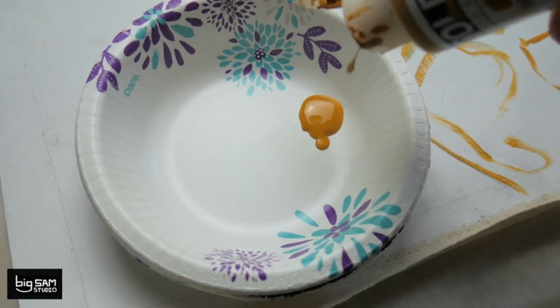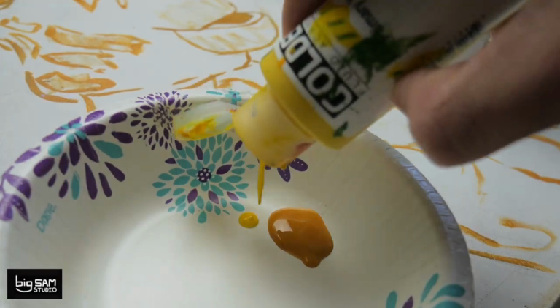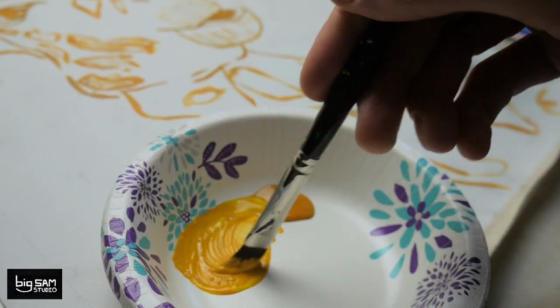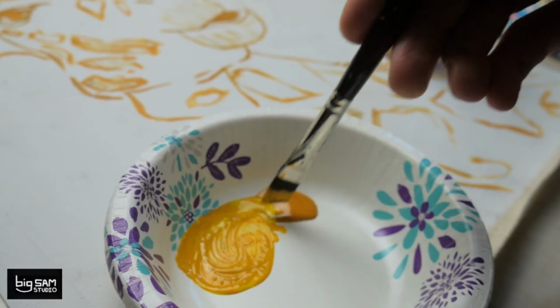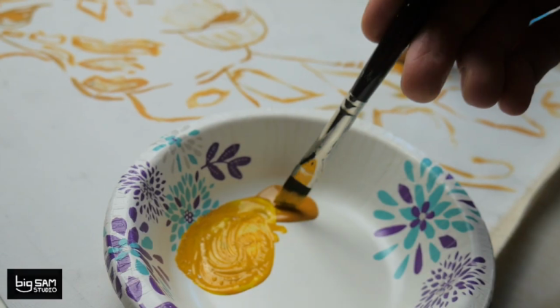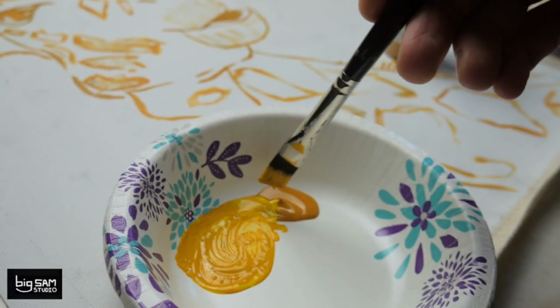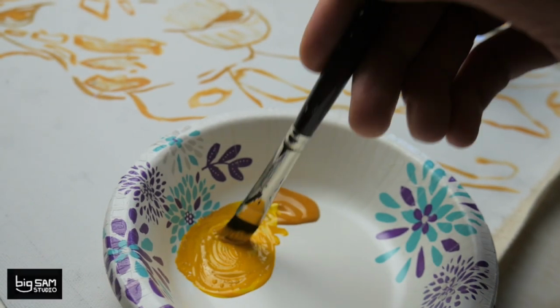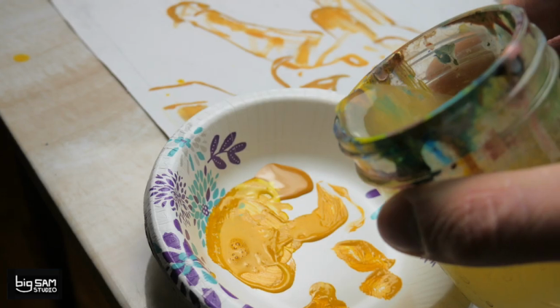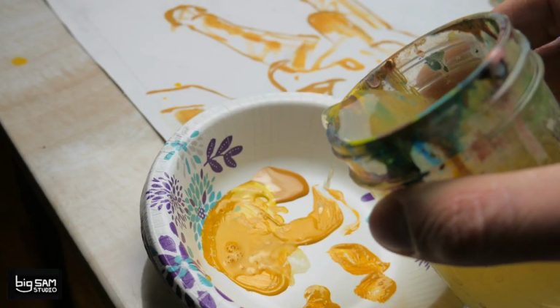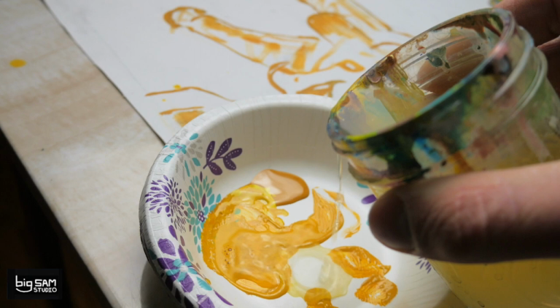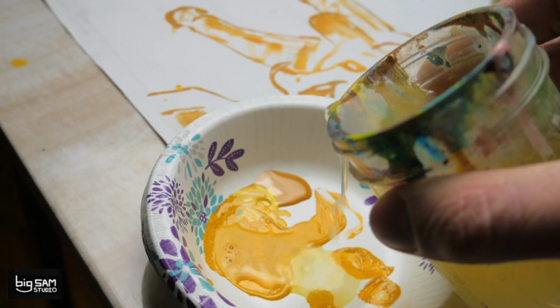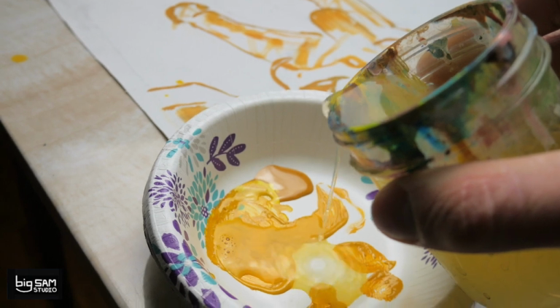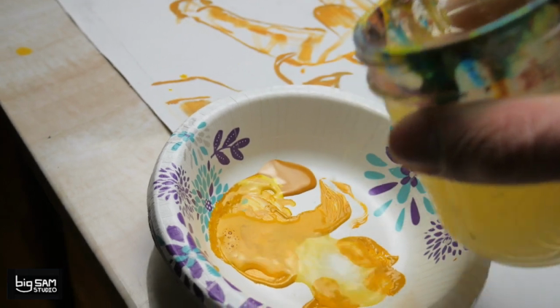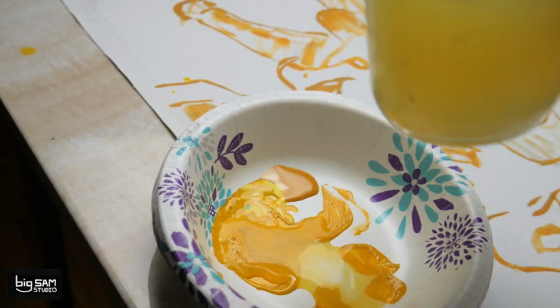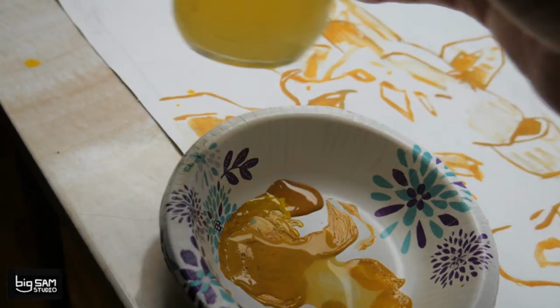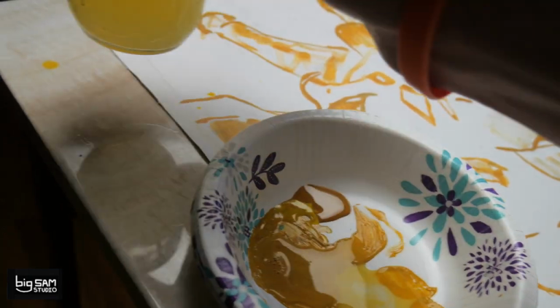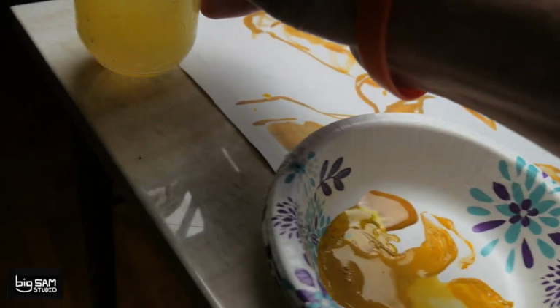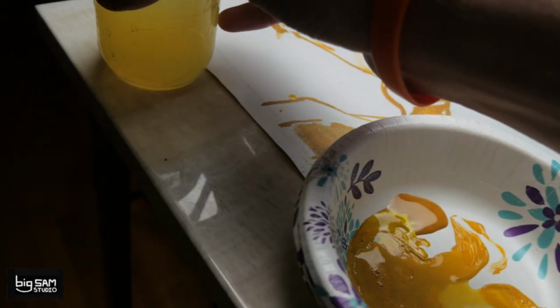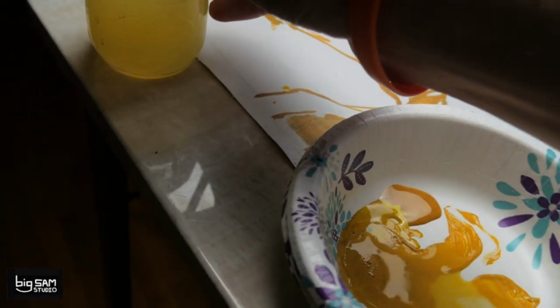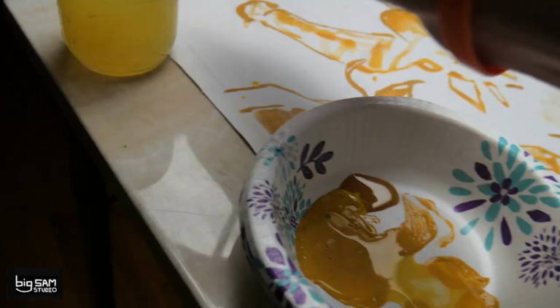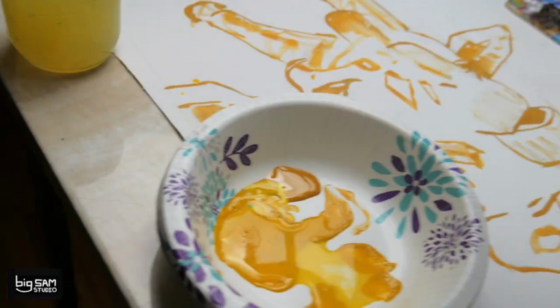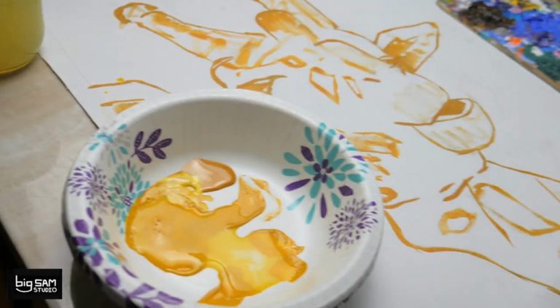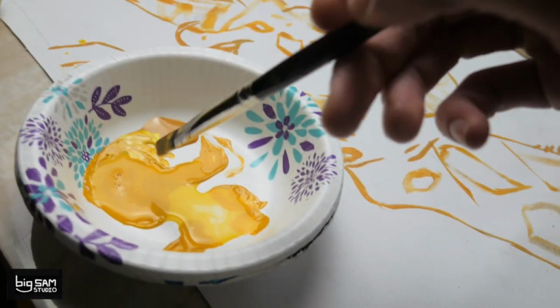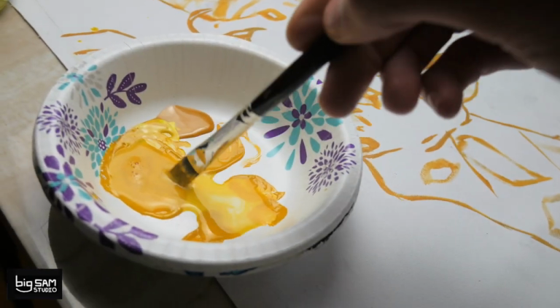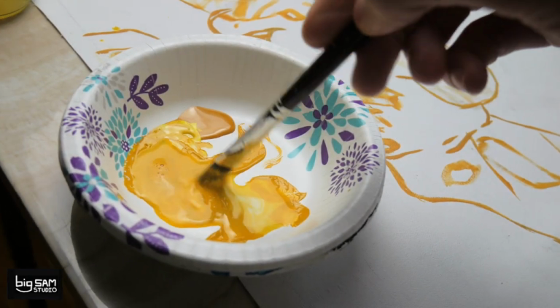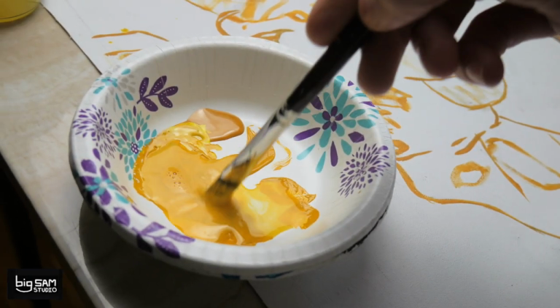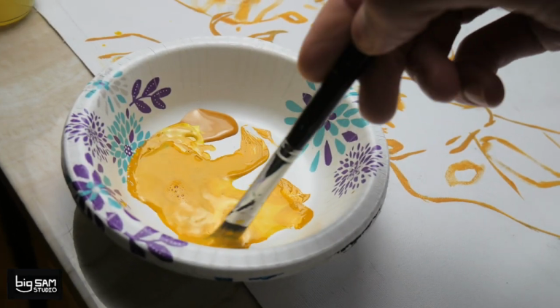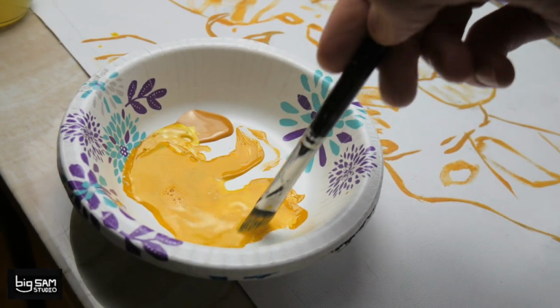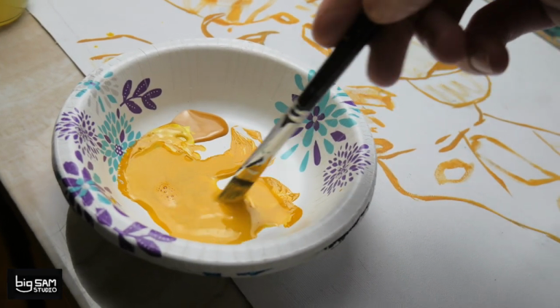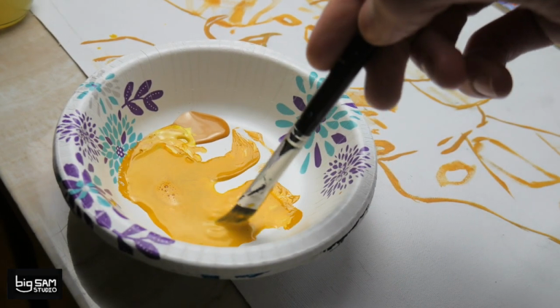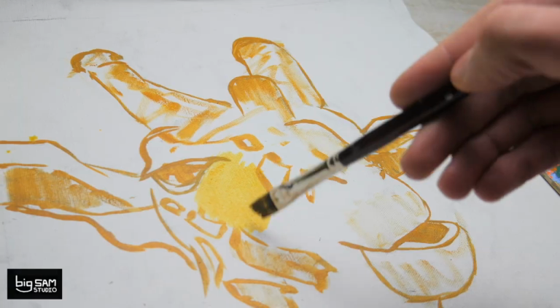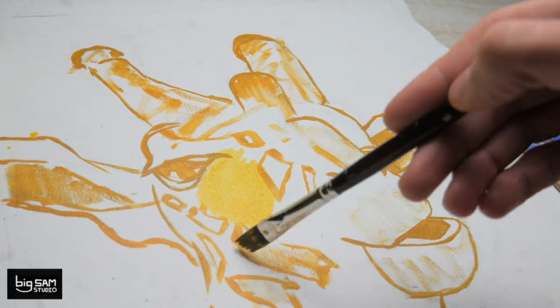Next, I'm gonna water down my paint to add my base tone and say bye-bye to the white canvas and get color everywhere around the canvas.